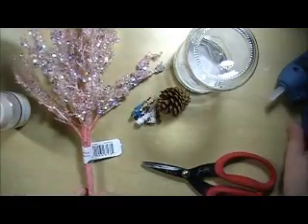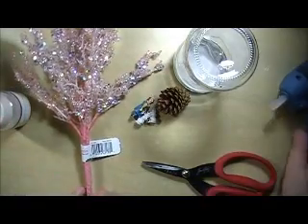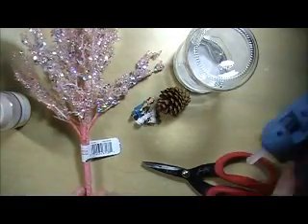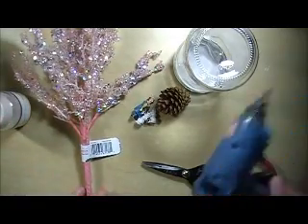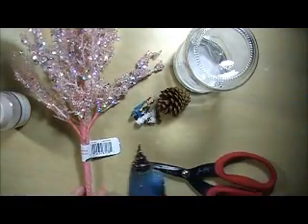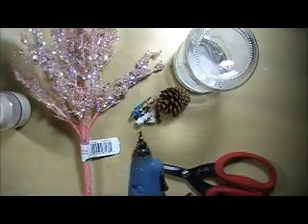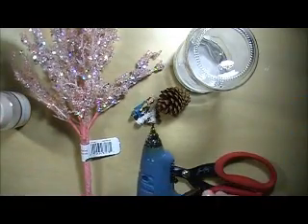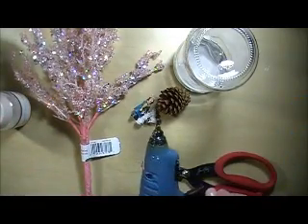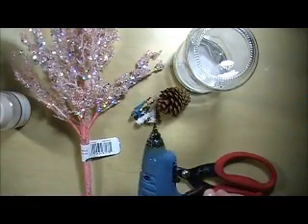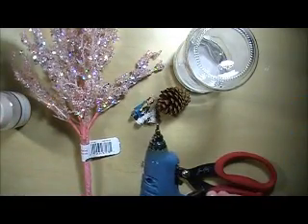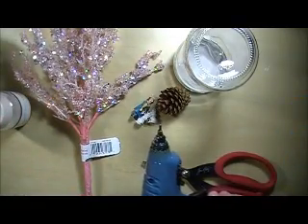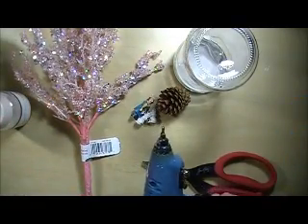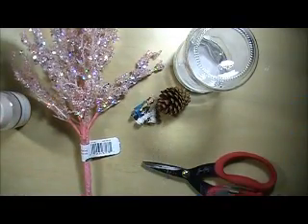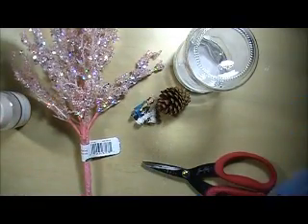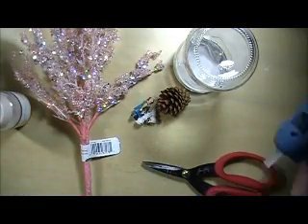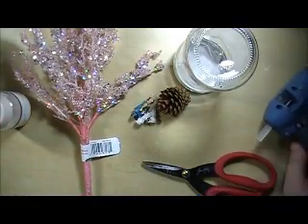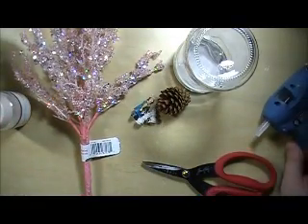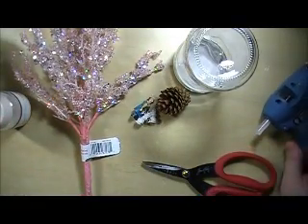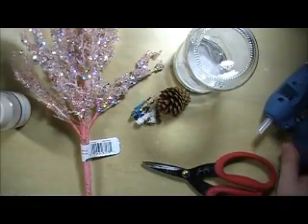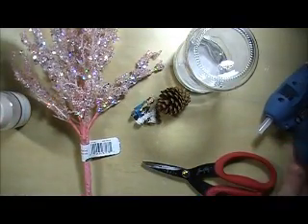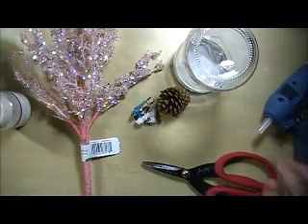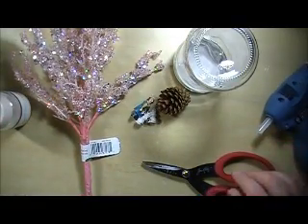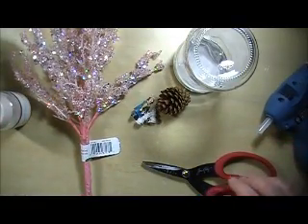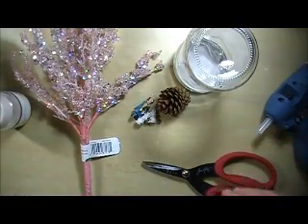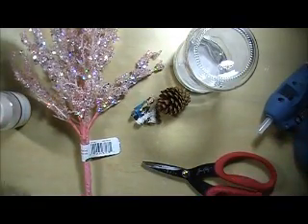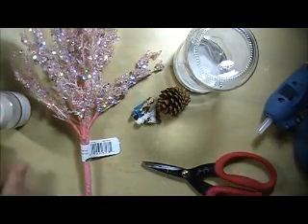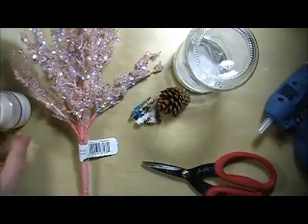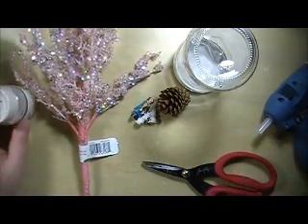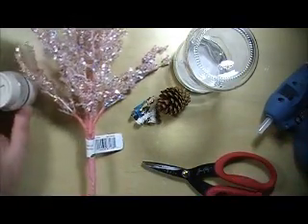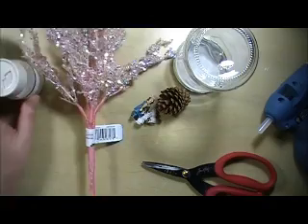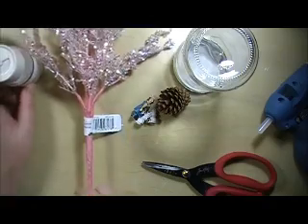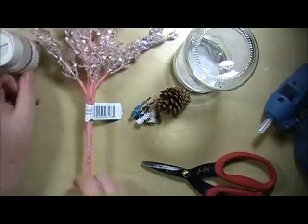You're also going to want to use a hot glue gun, and so let's get started.